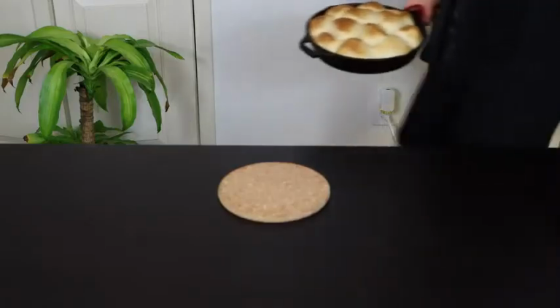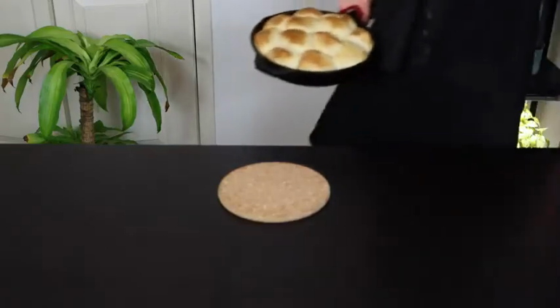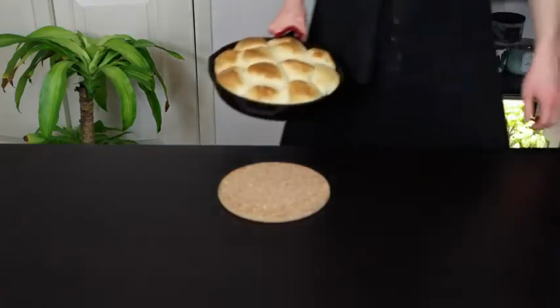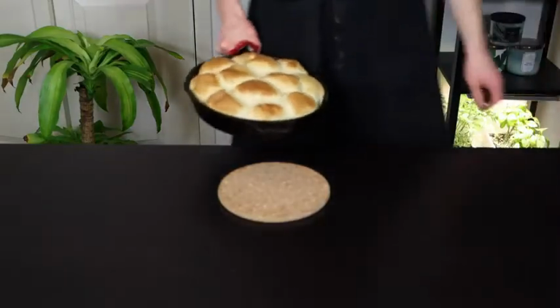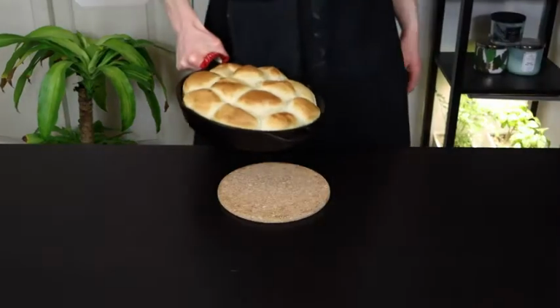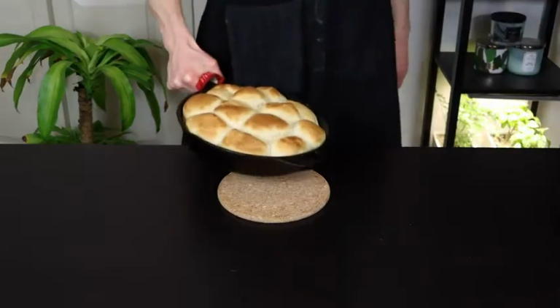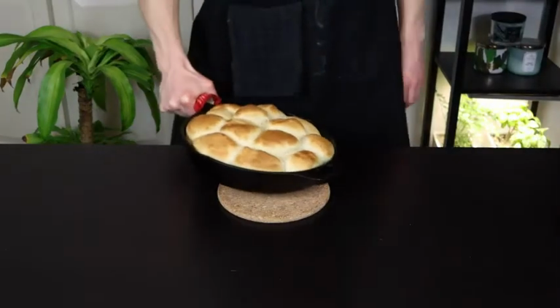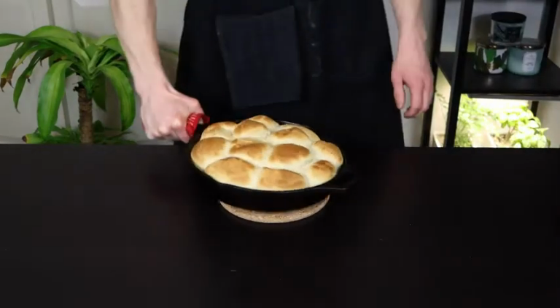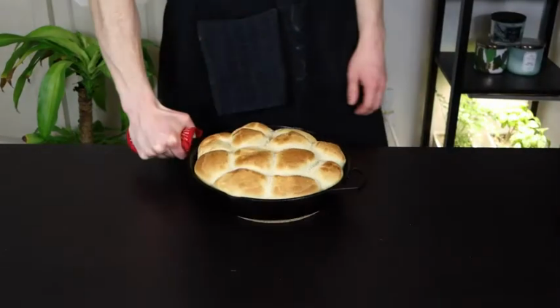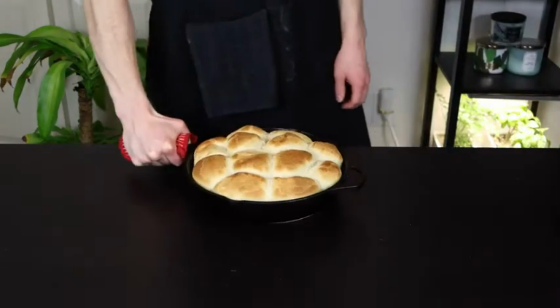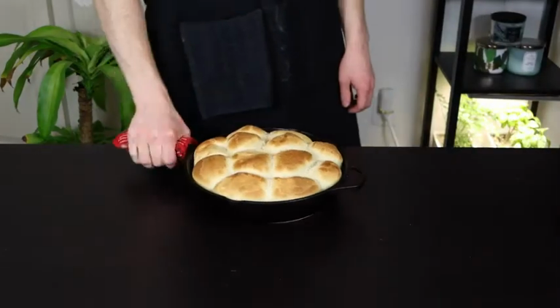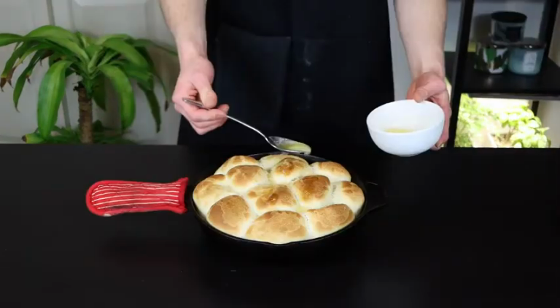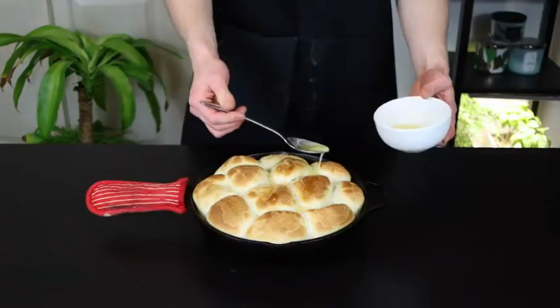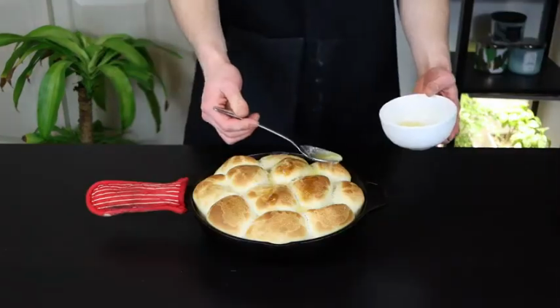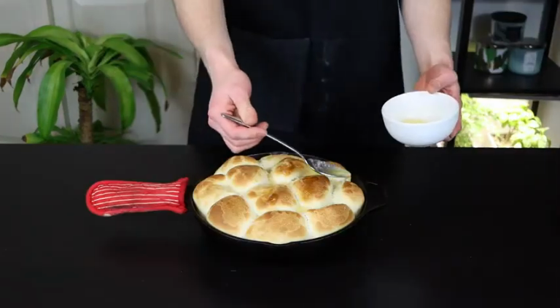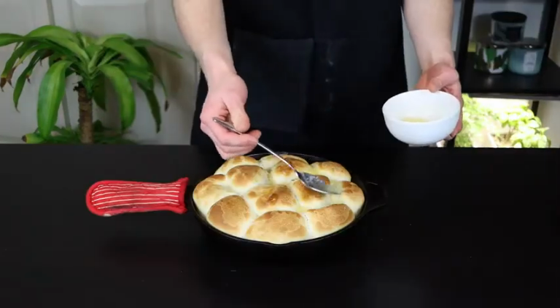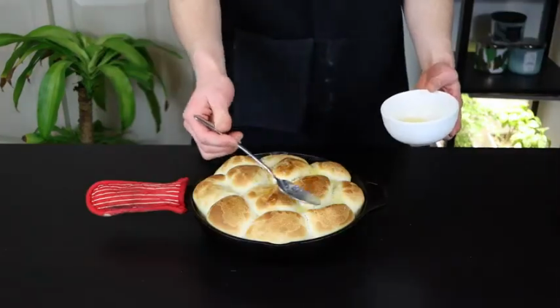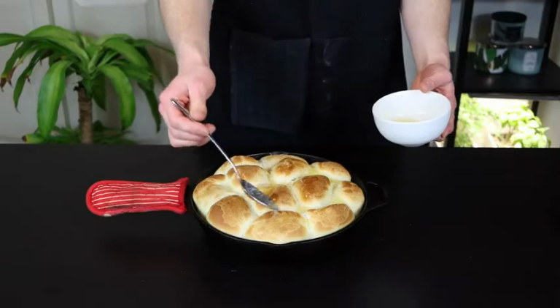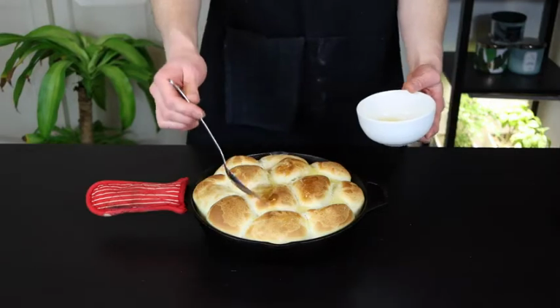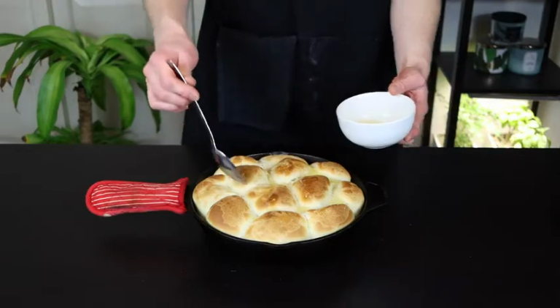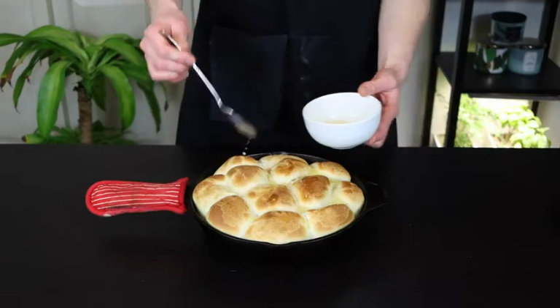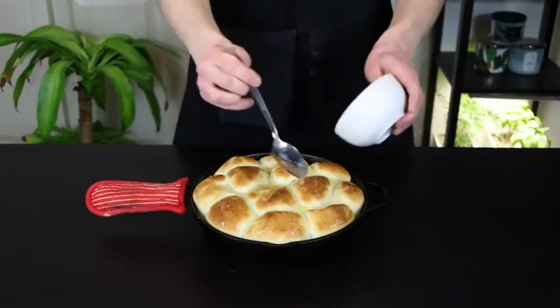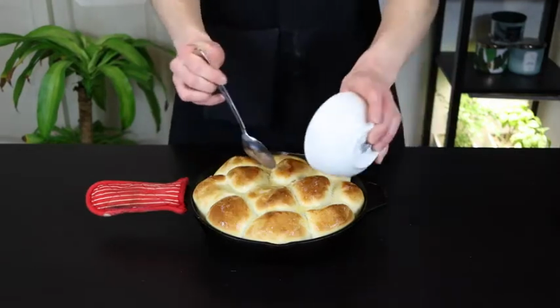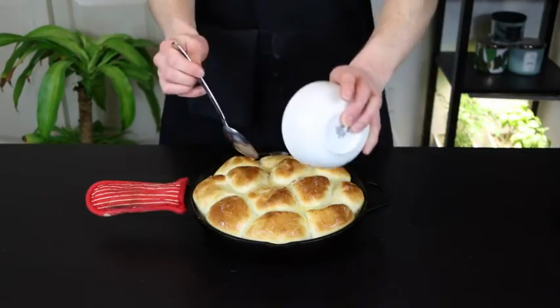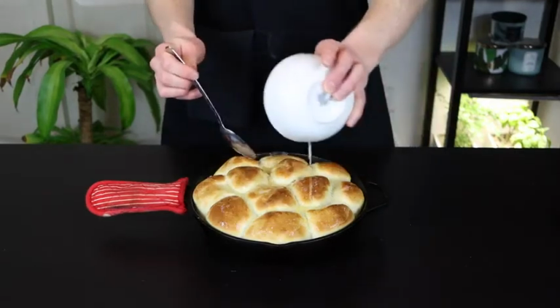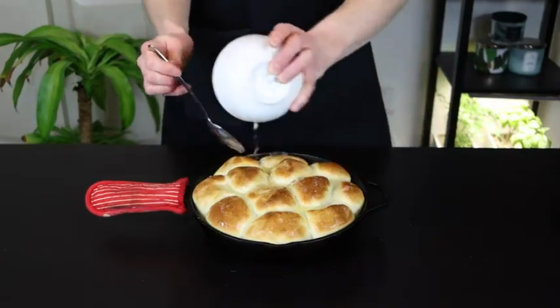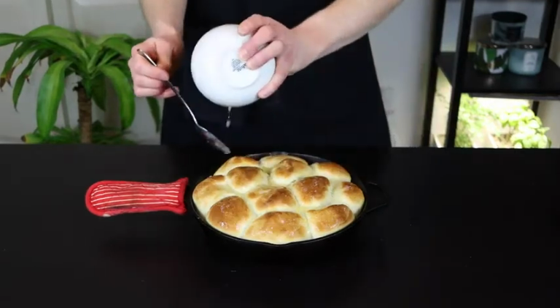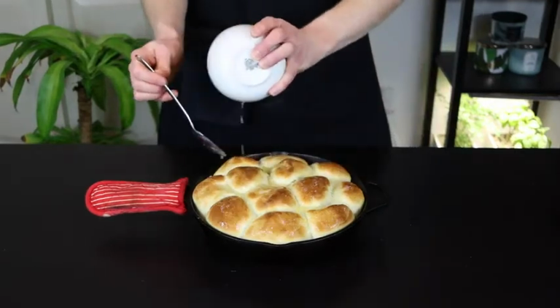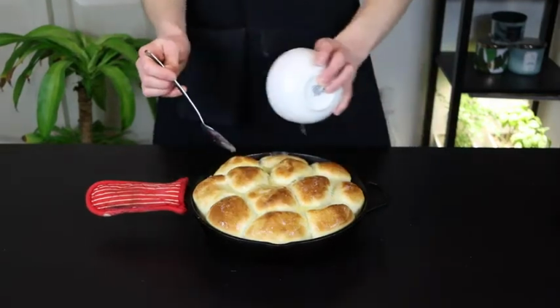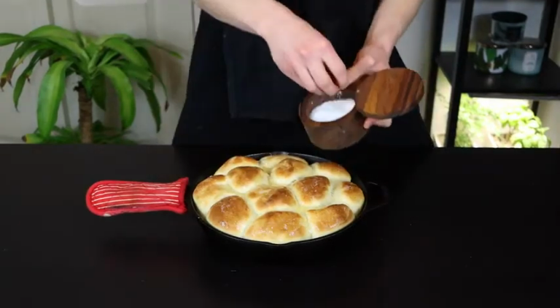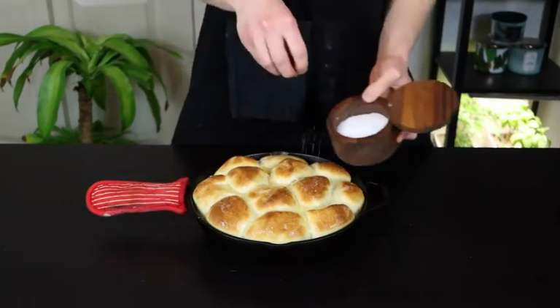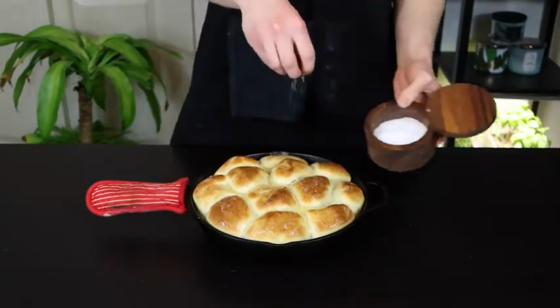Once the rolls look done, remove them from the oven and spread the remaining melted butter over top, and sprinkle them with a bit of kosher salt for garnish.